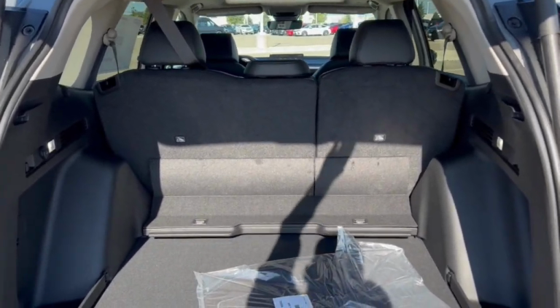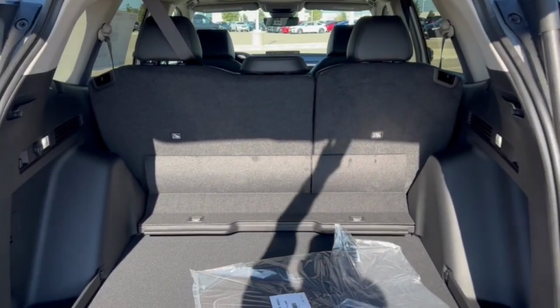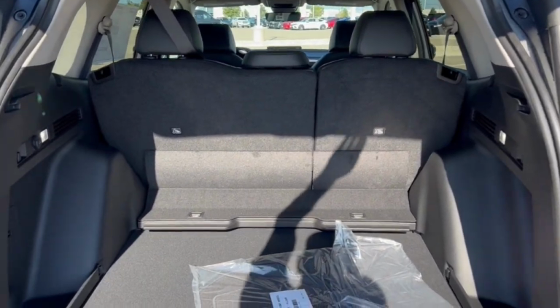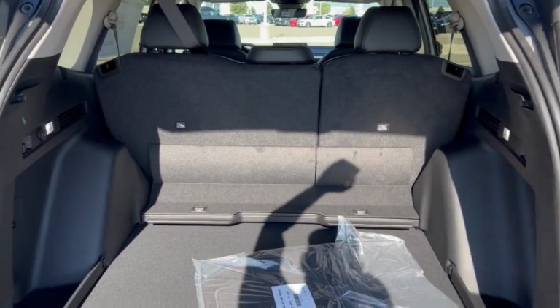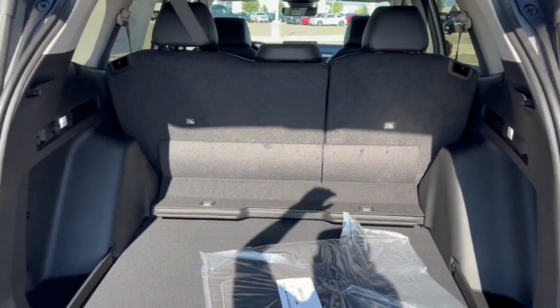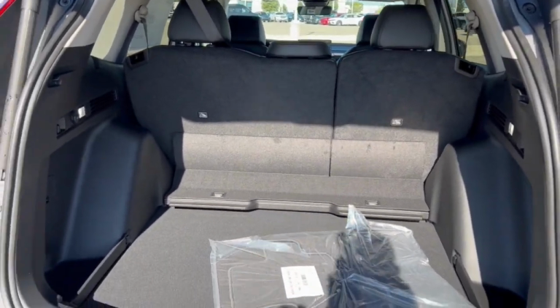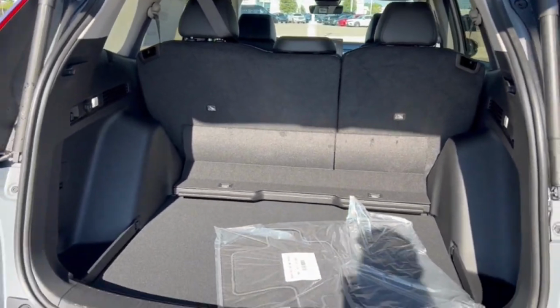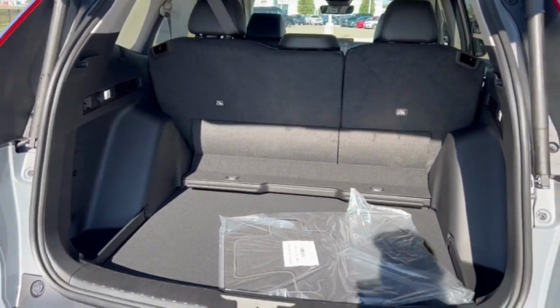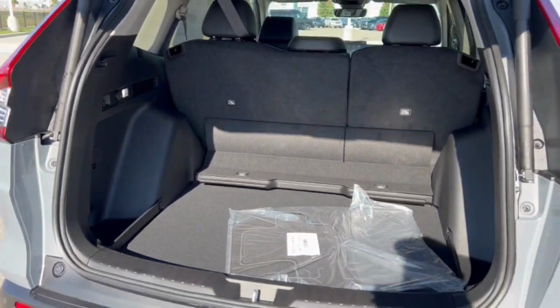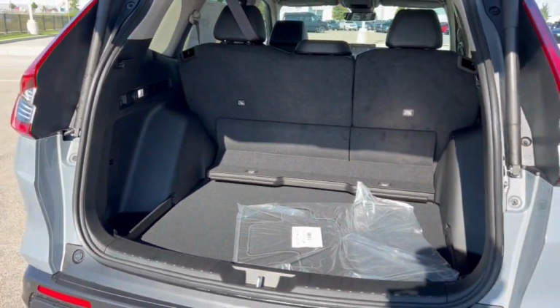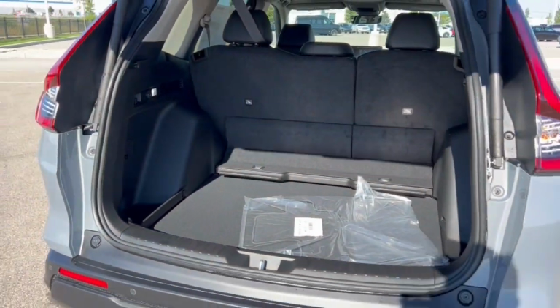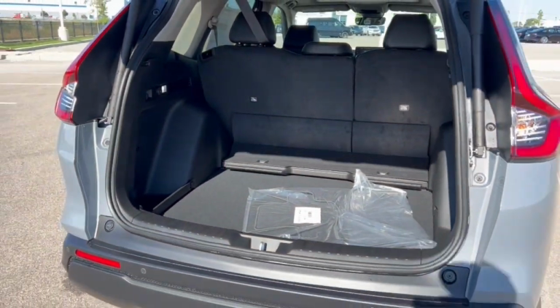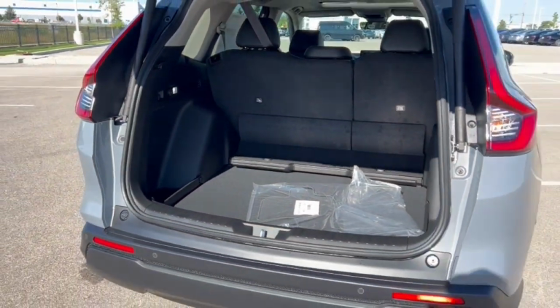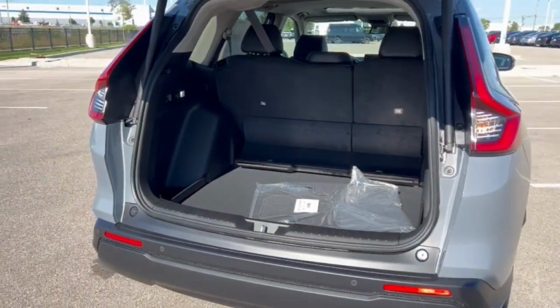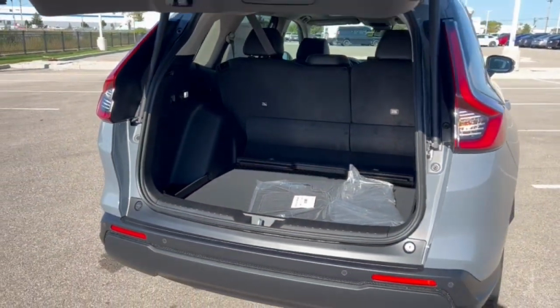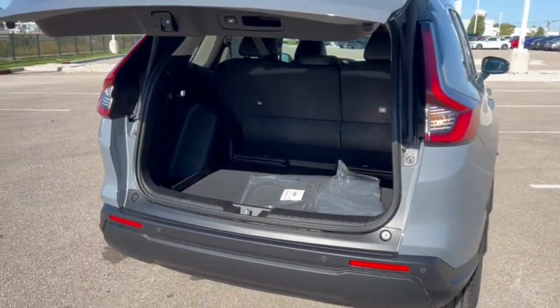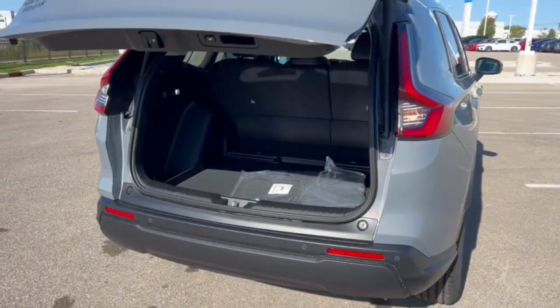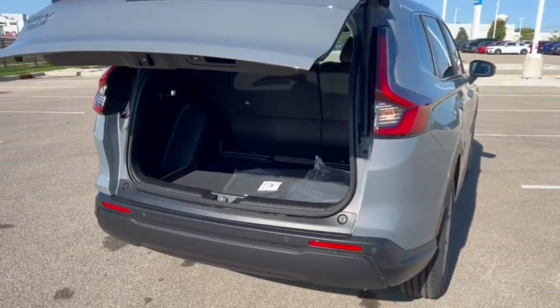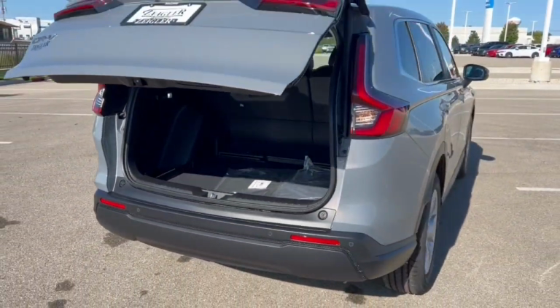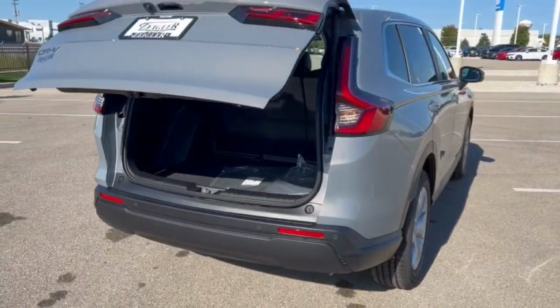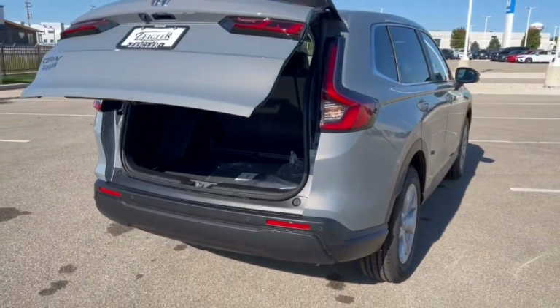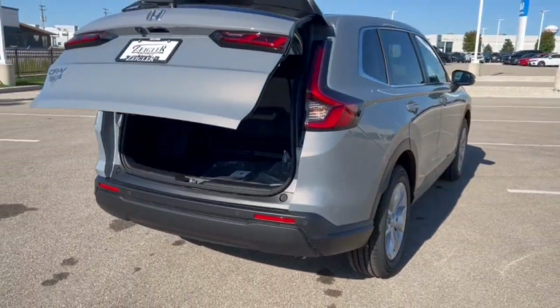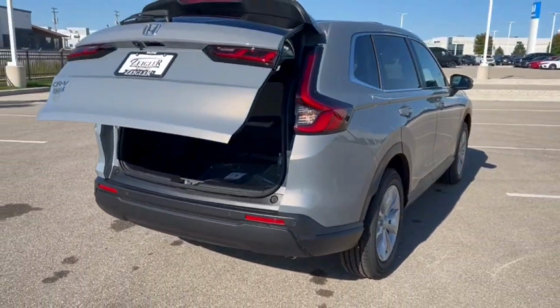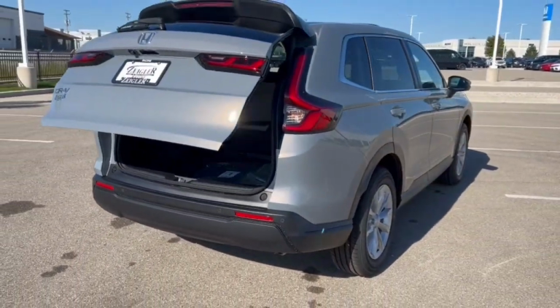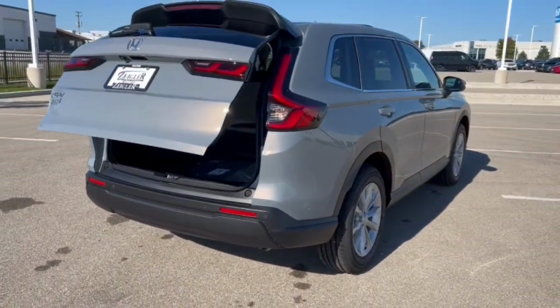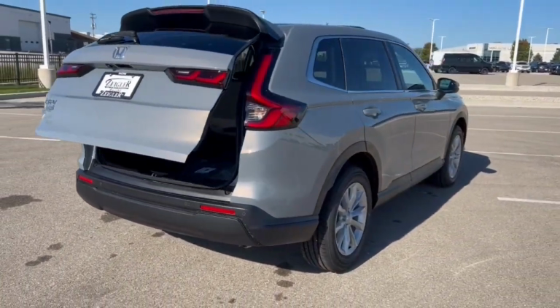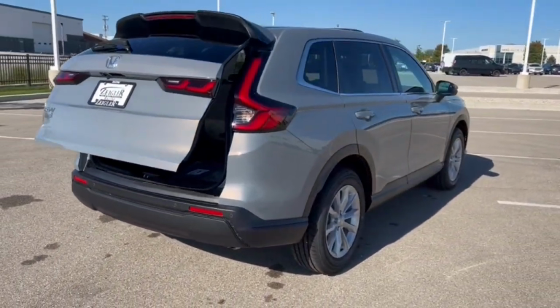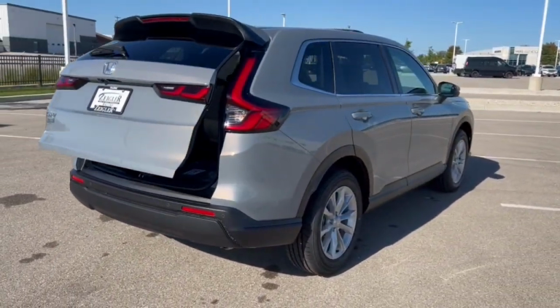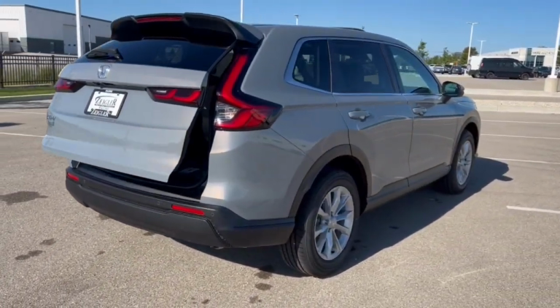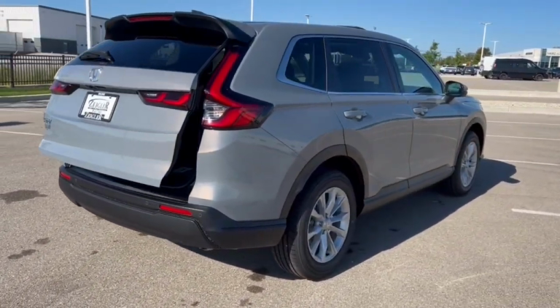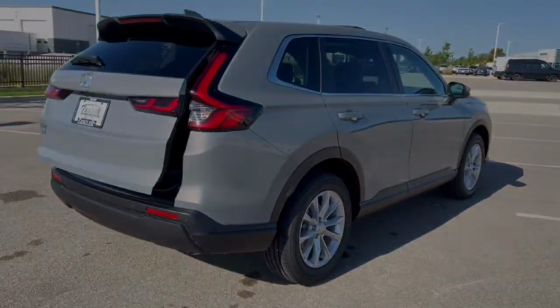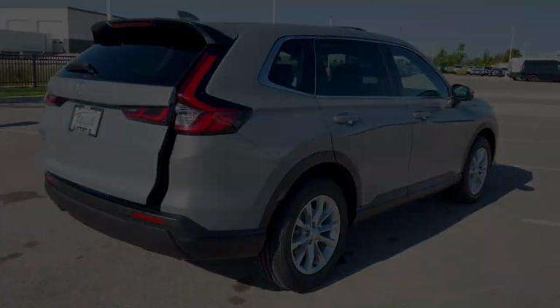Really beautiful car. If you like what you see here, come on down today to Ziegler Honda of Racine.